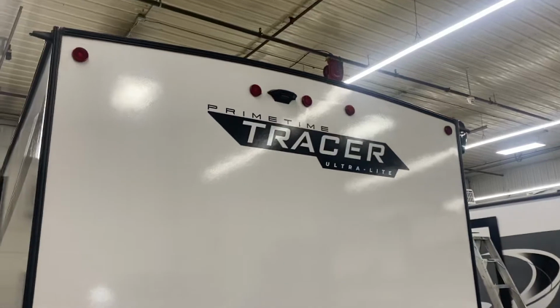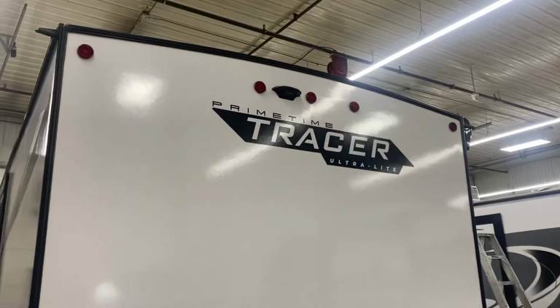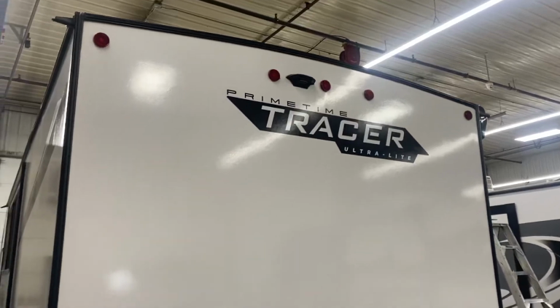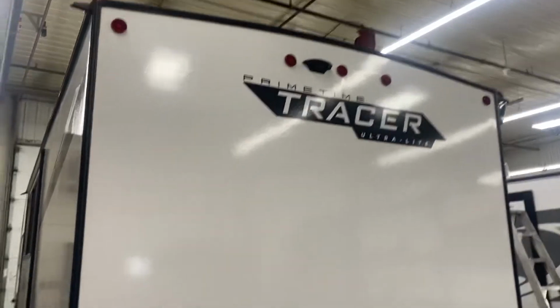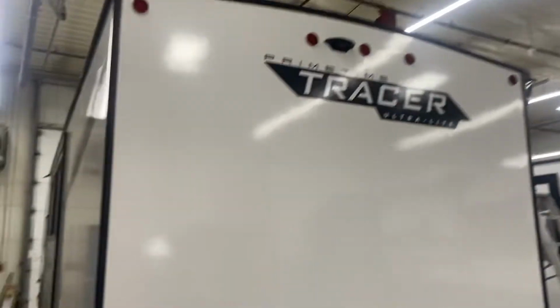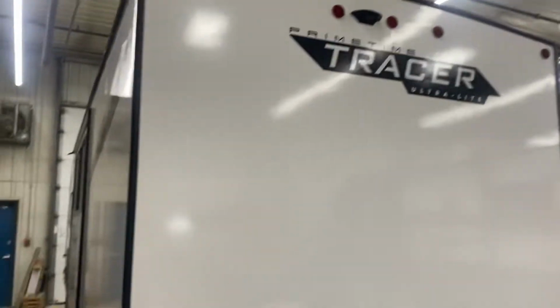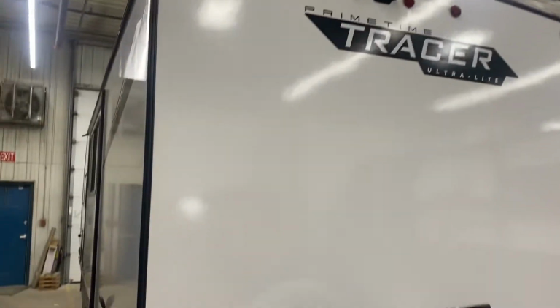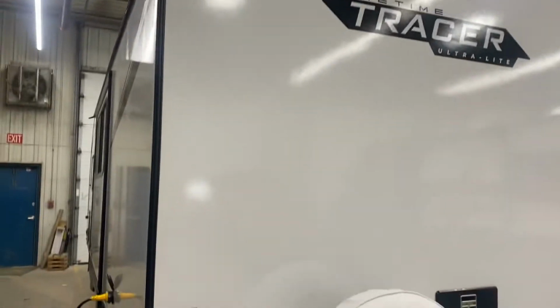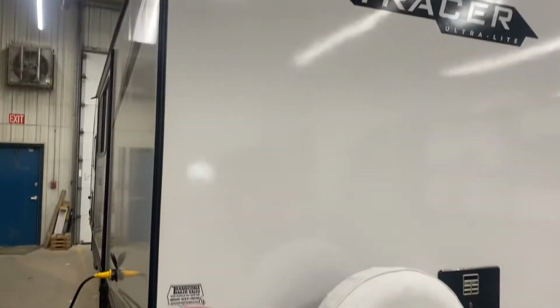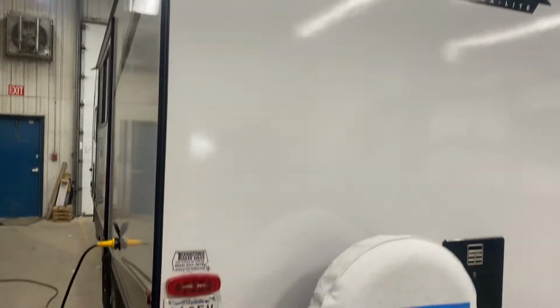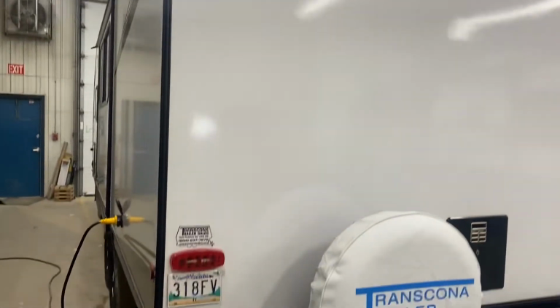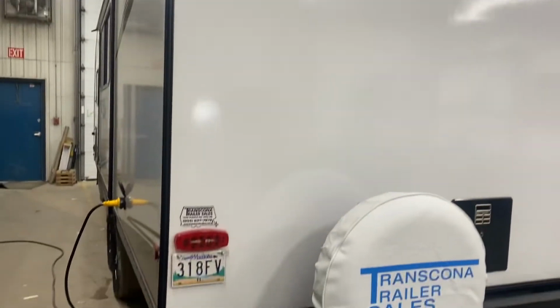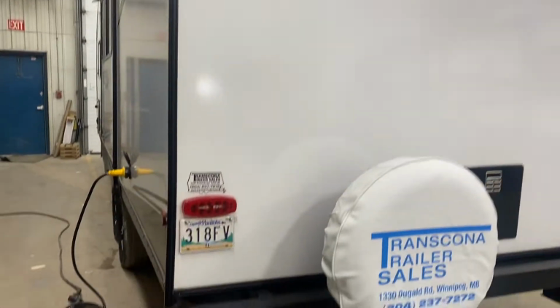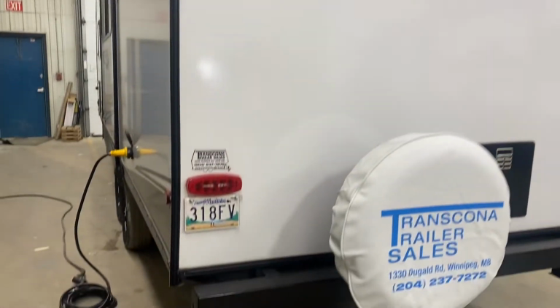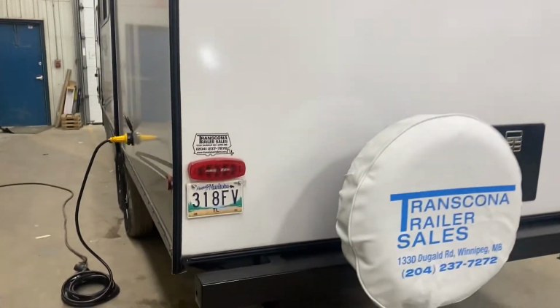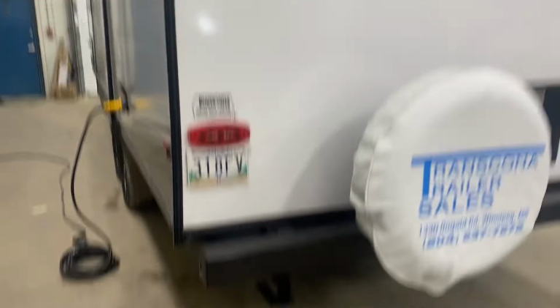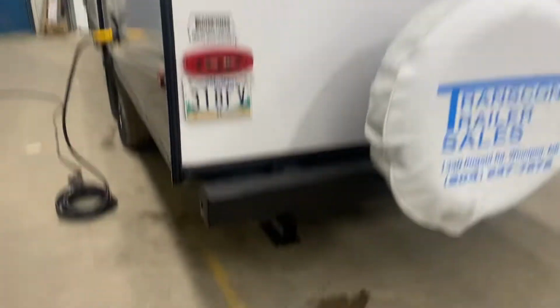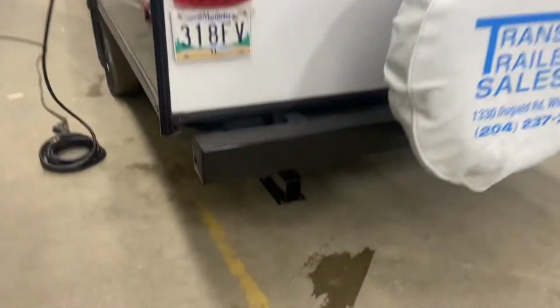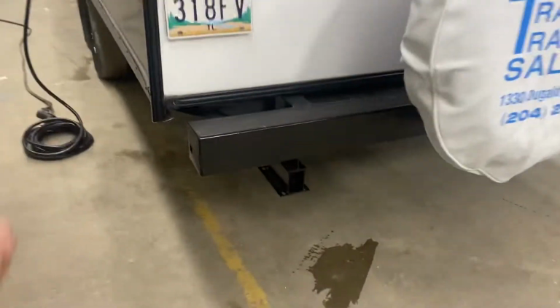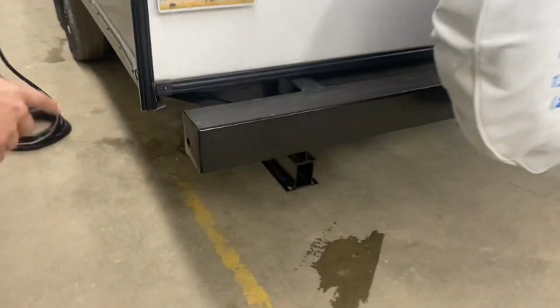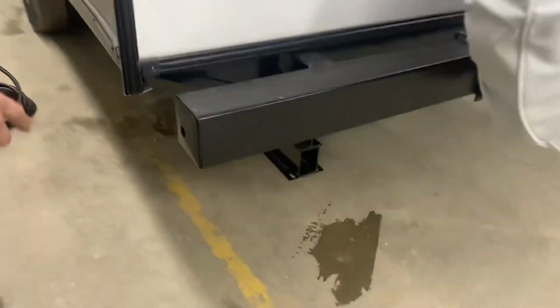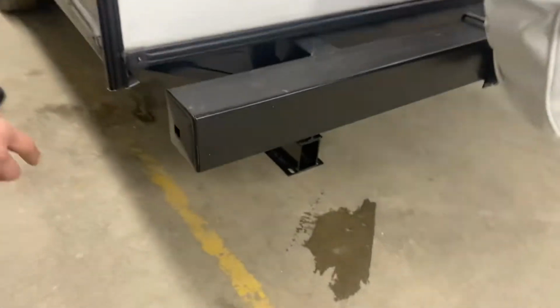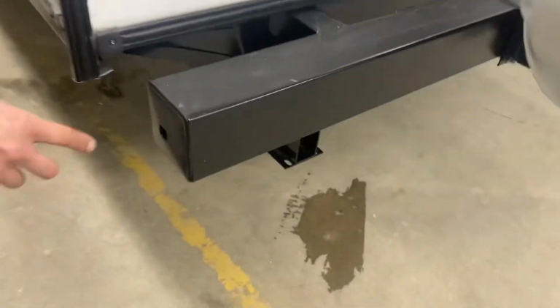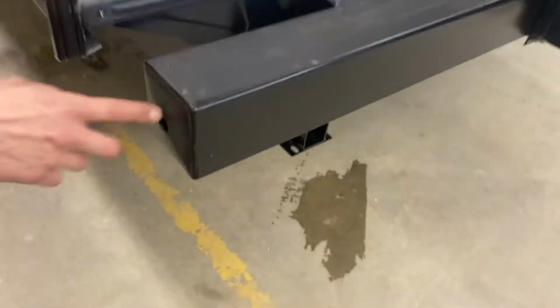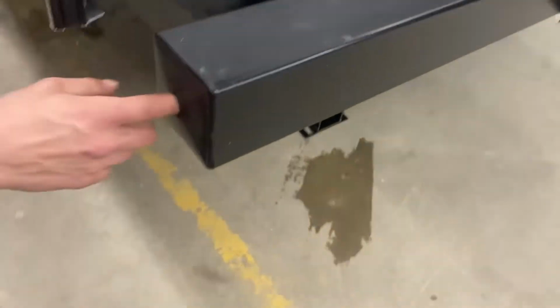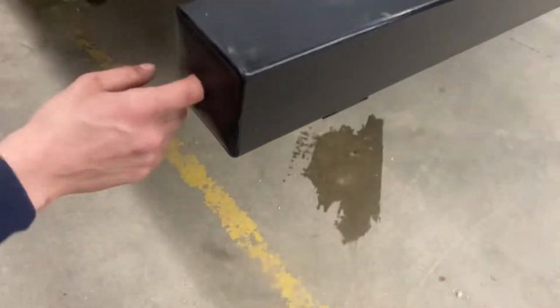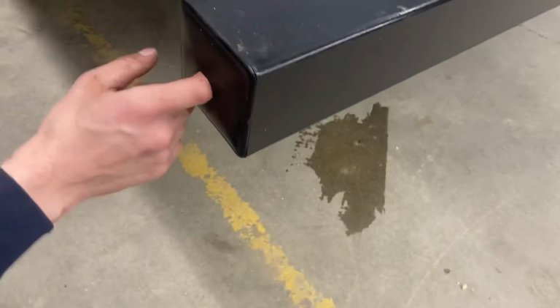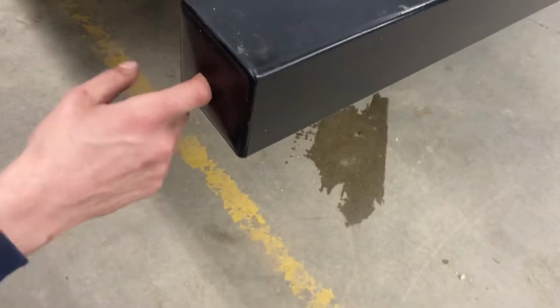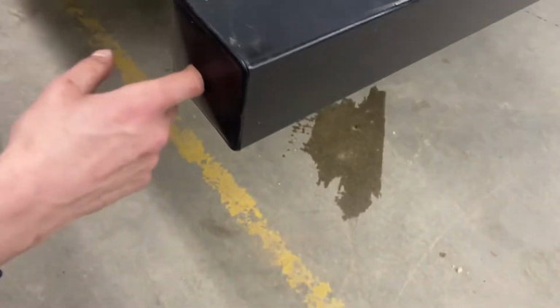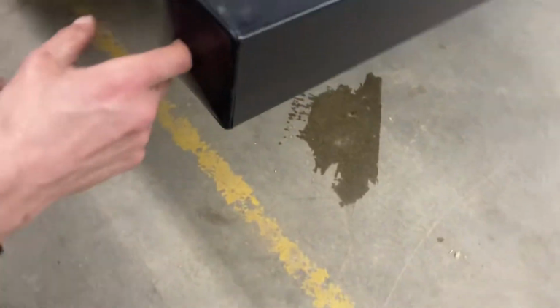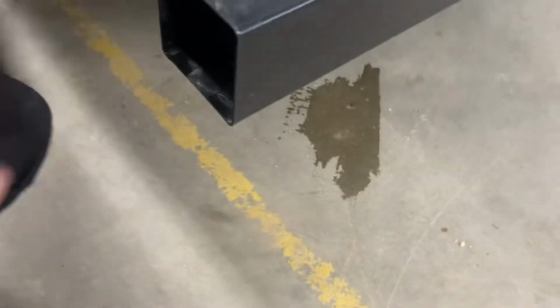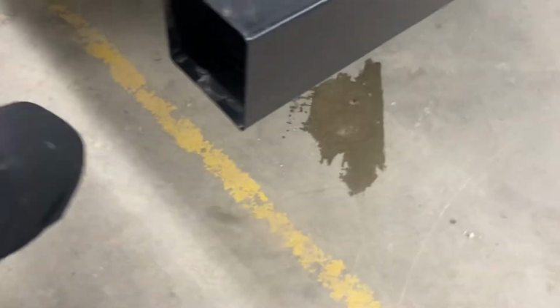Welcome to our 2022 Tracer 24 DBS. We're going to start in the back bumper here. Just reach in and pull in the cap.